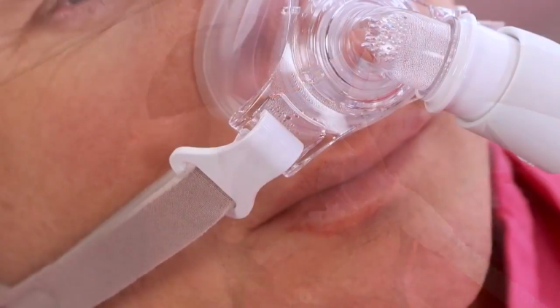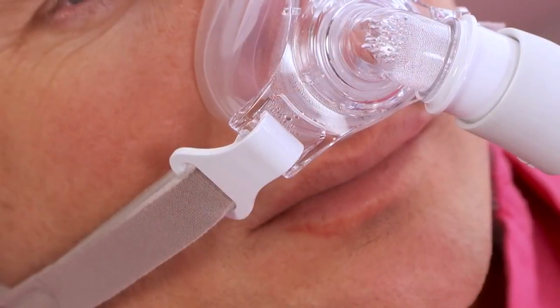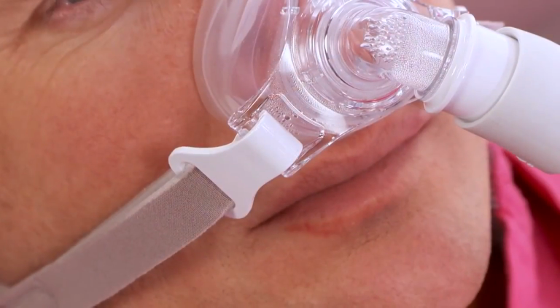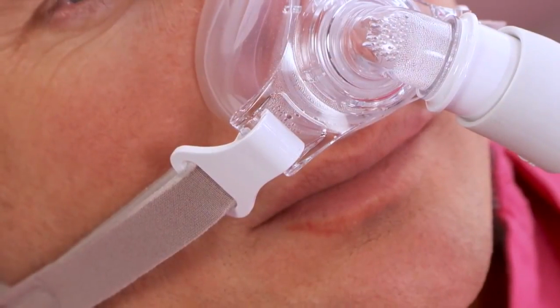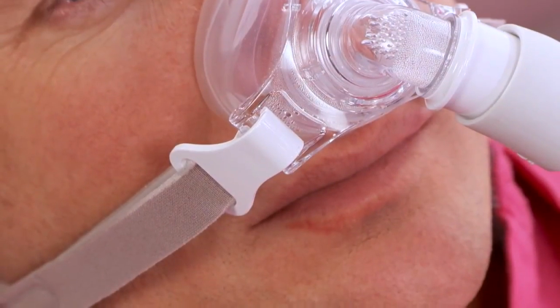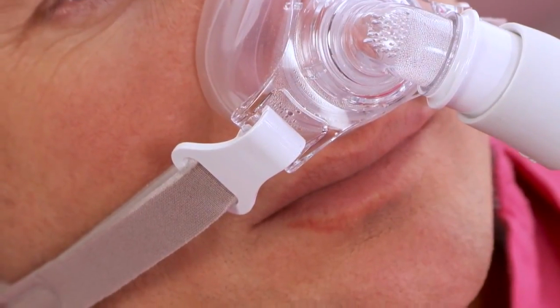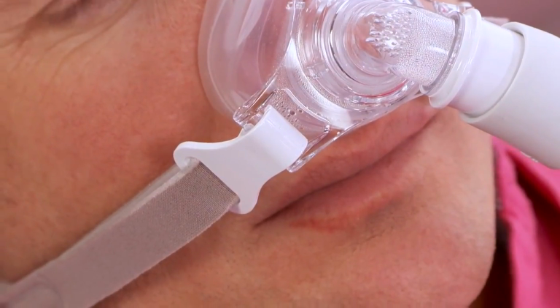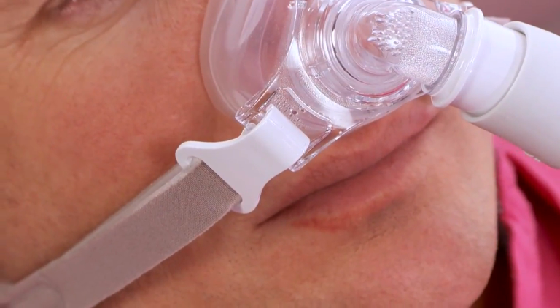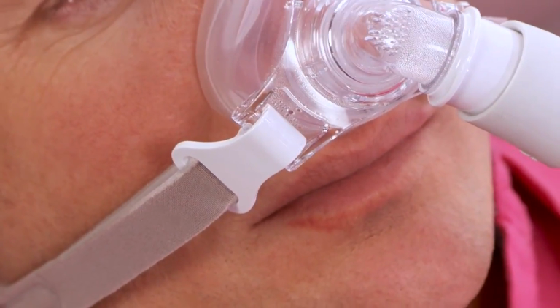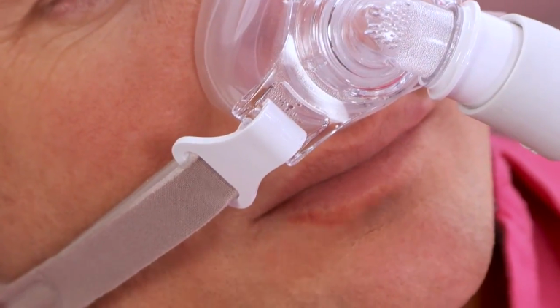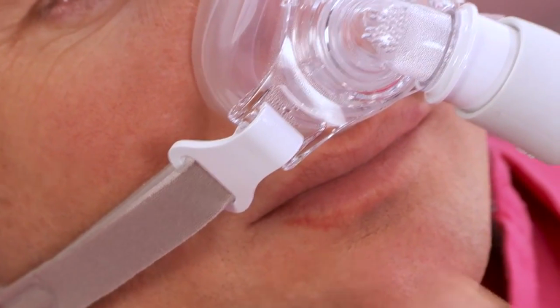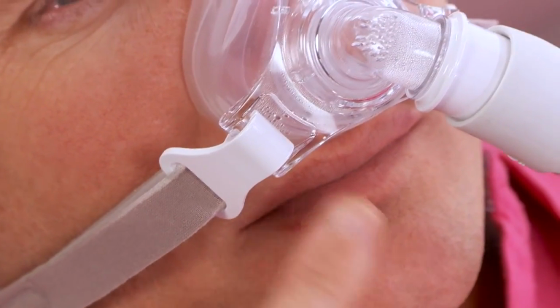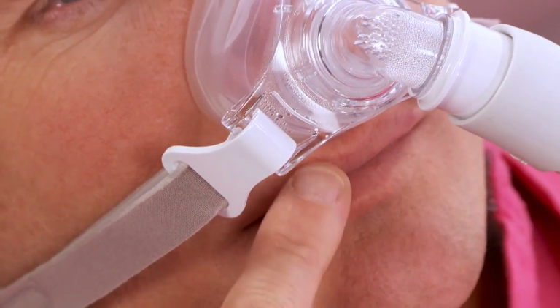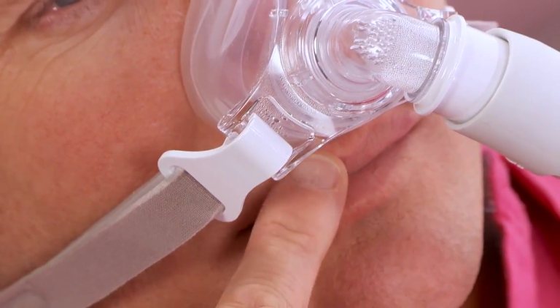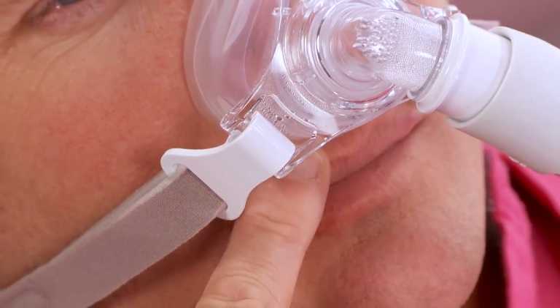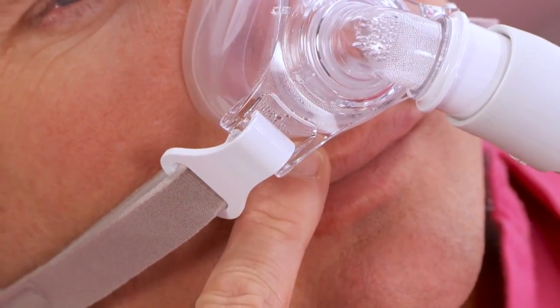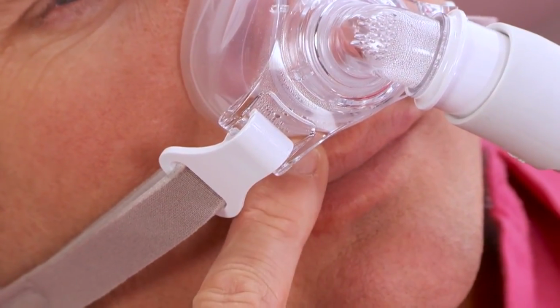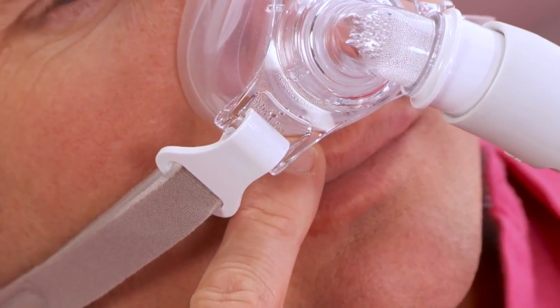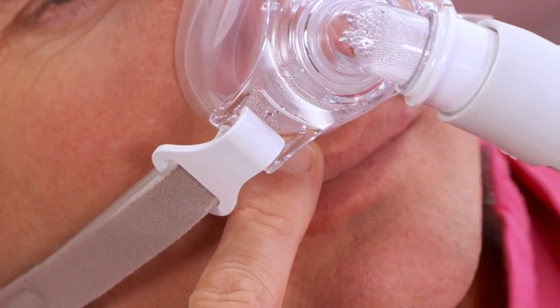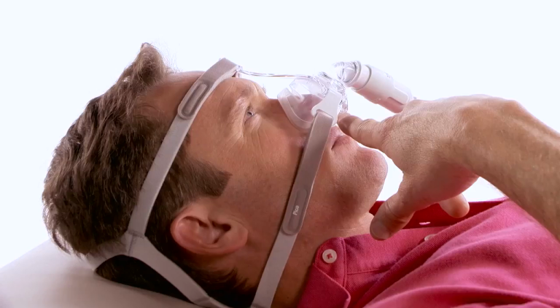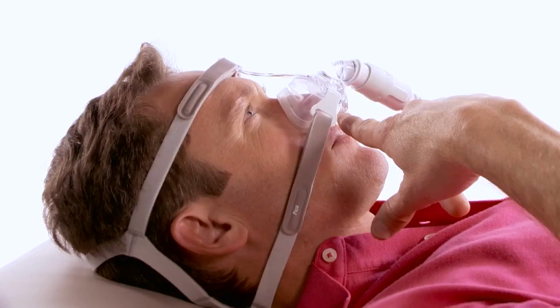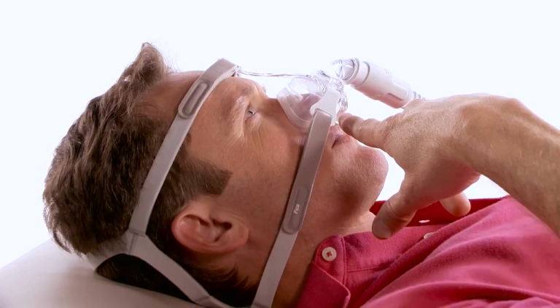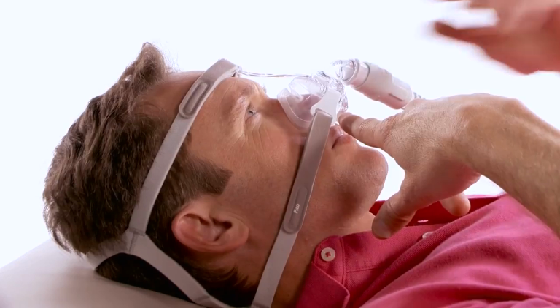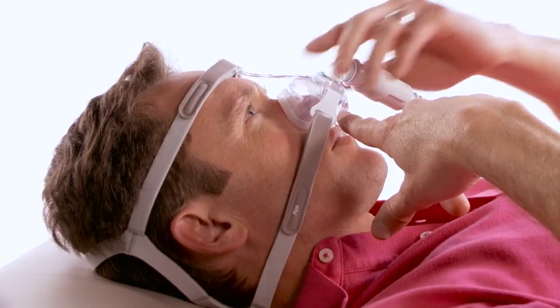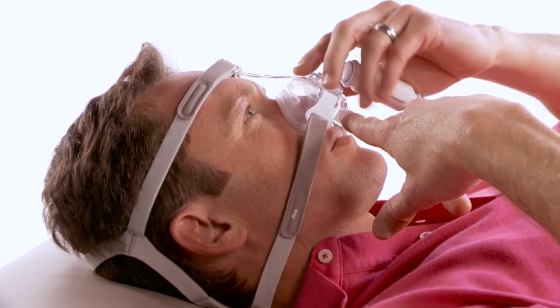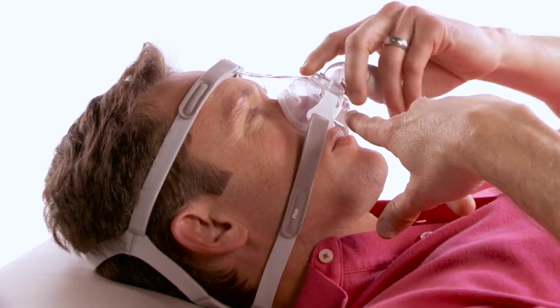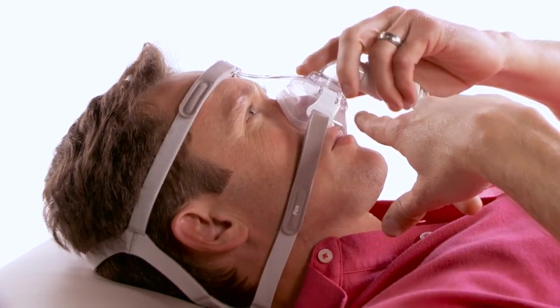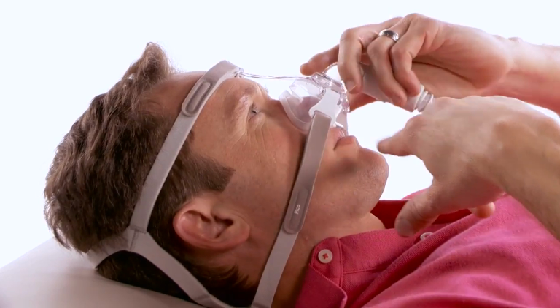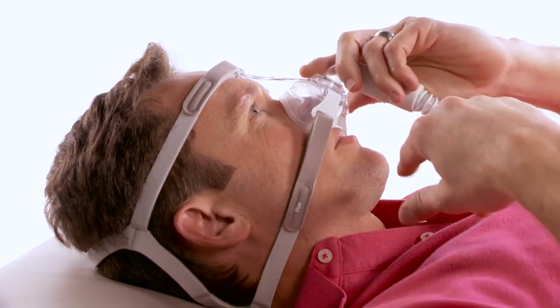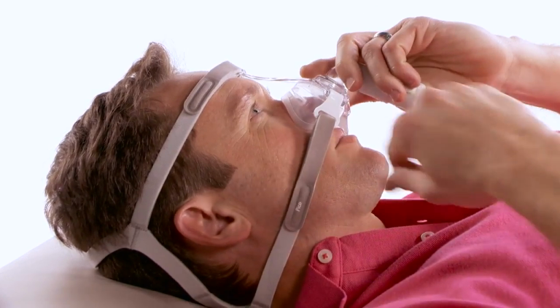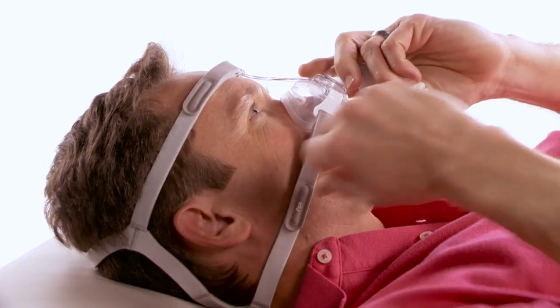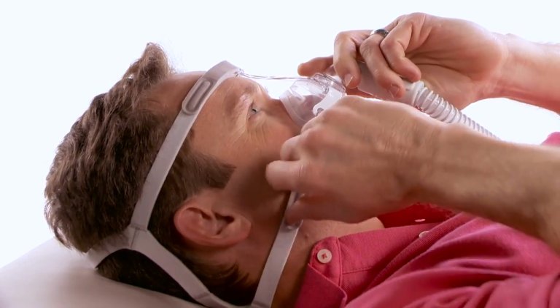If air is leaking onto the top of your lip, adjust the bottom headgear straps.